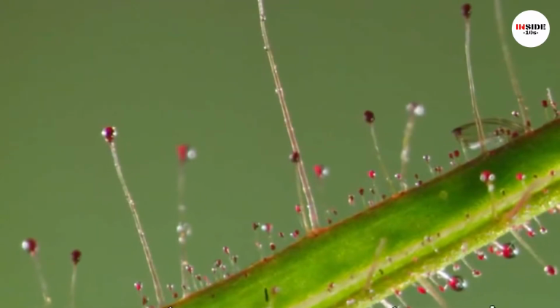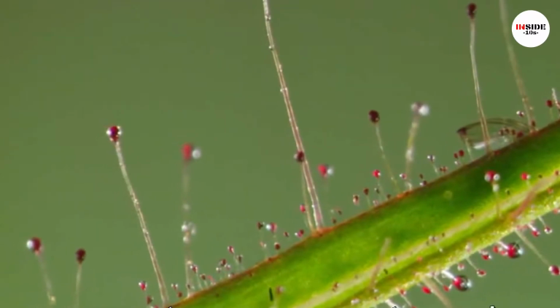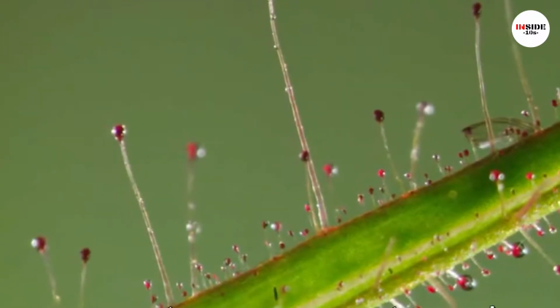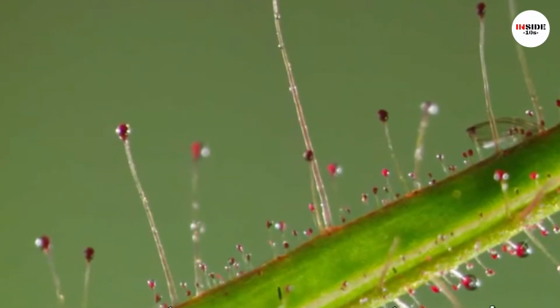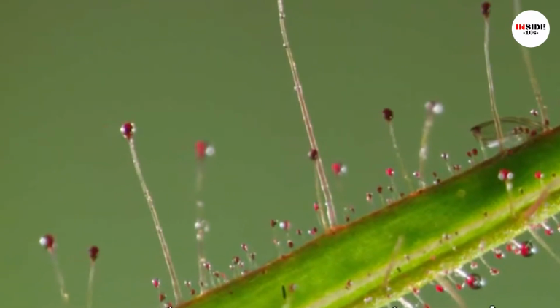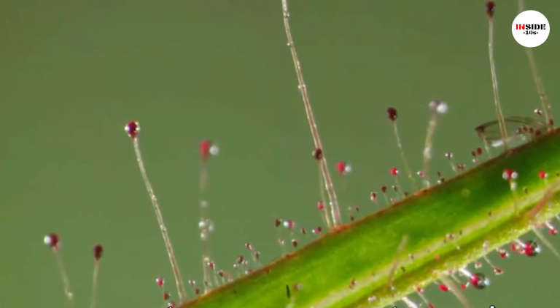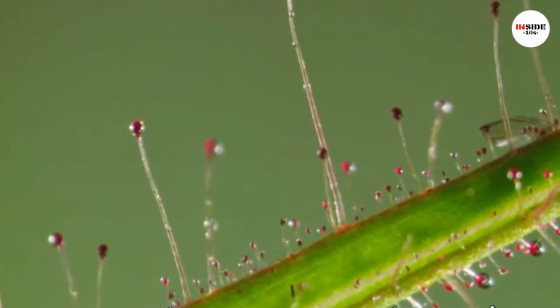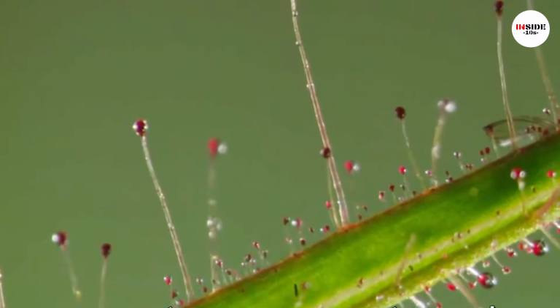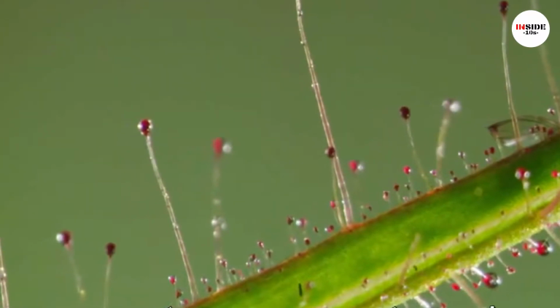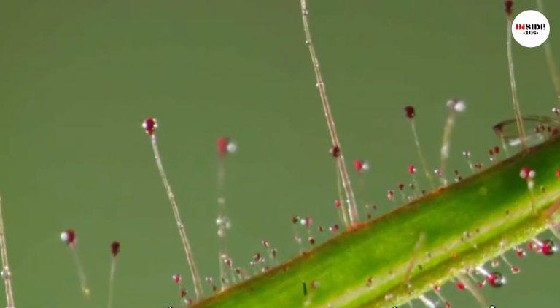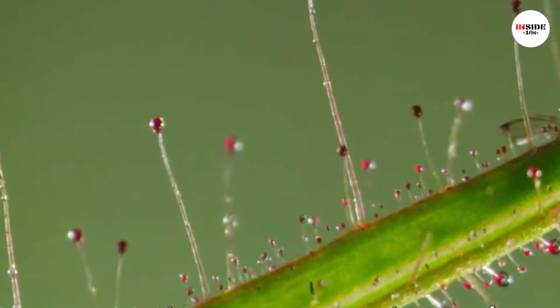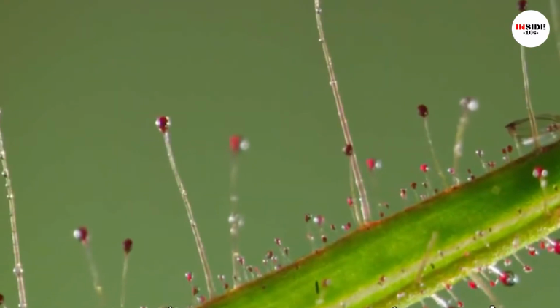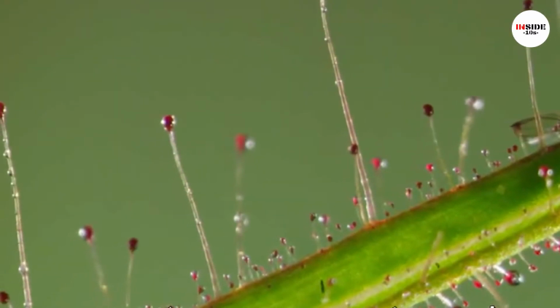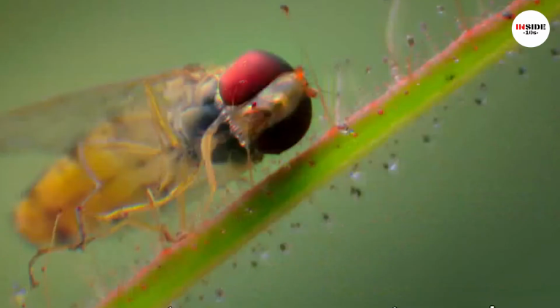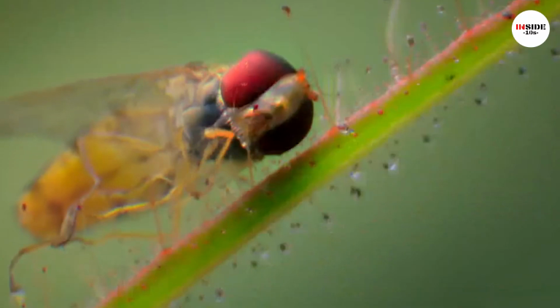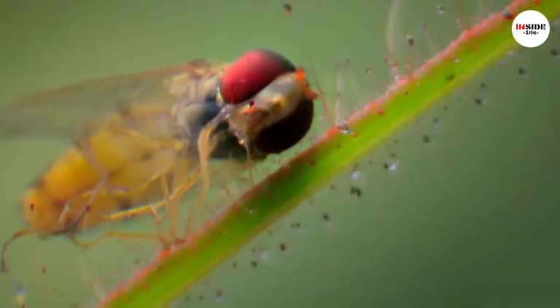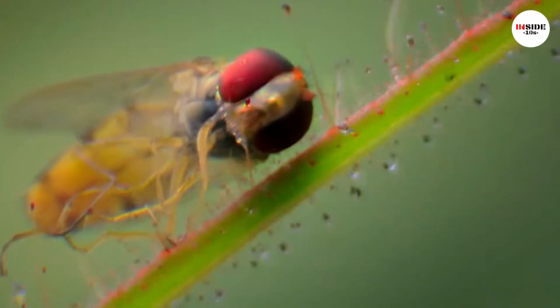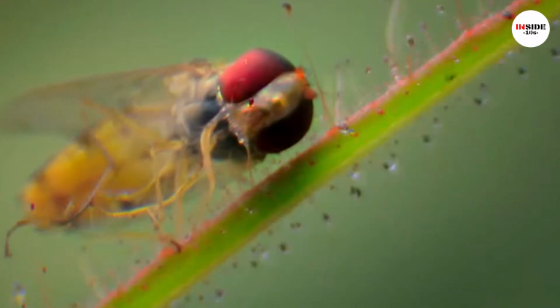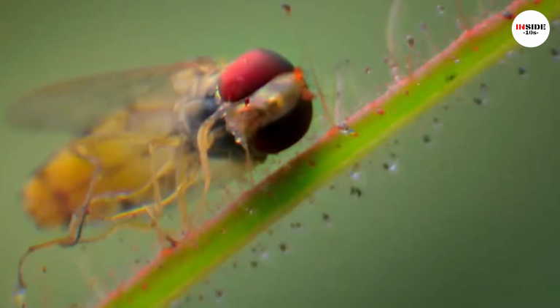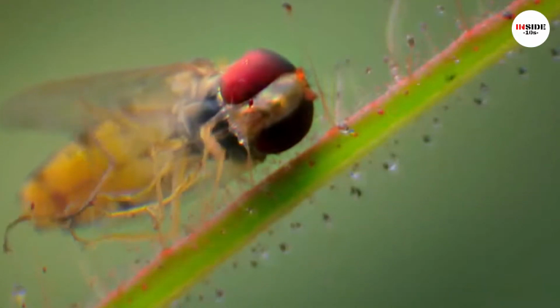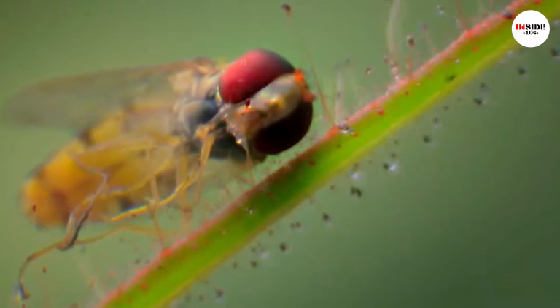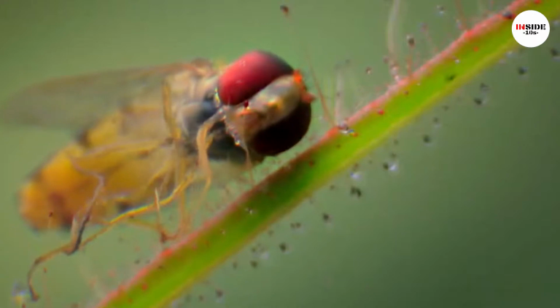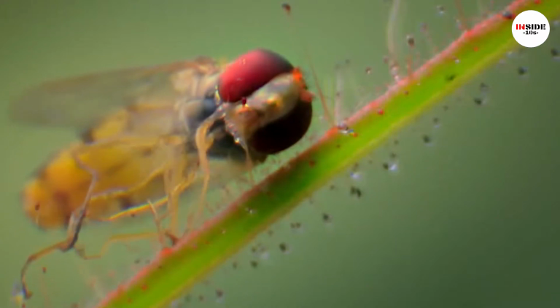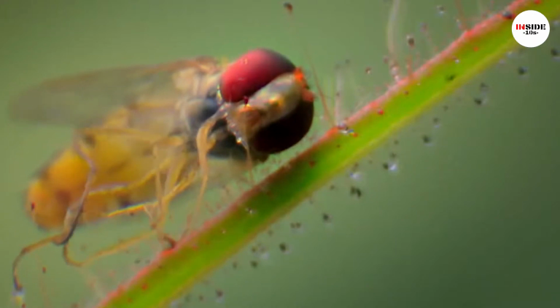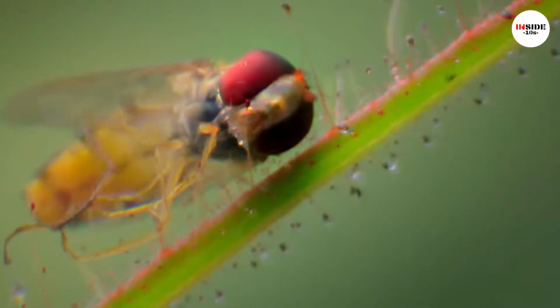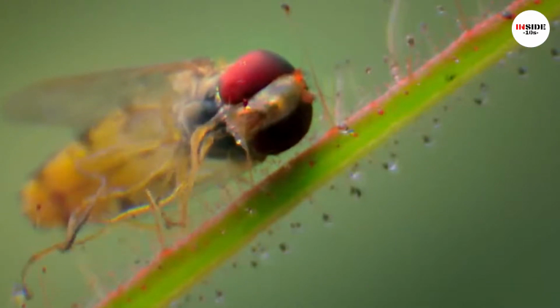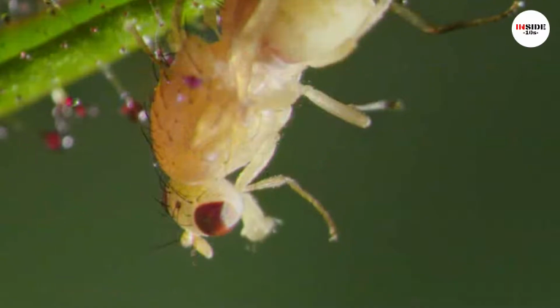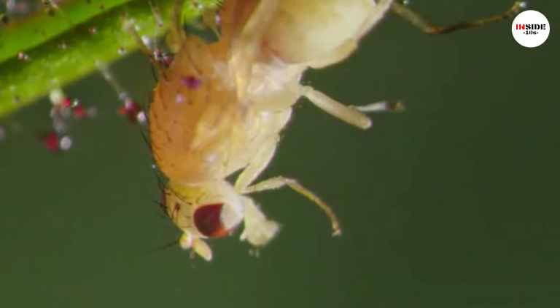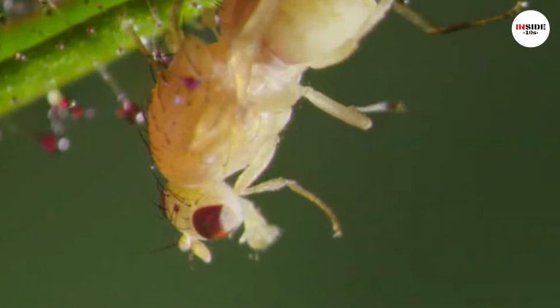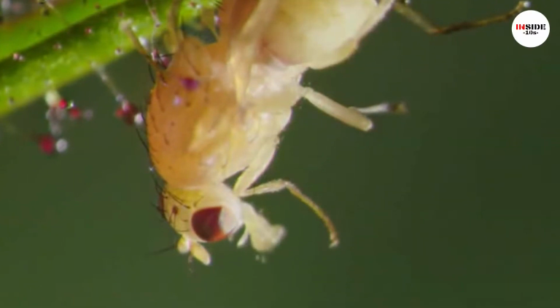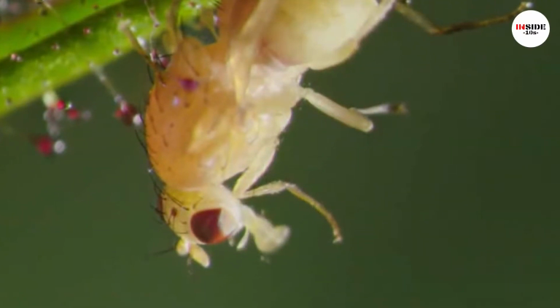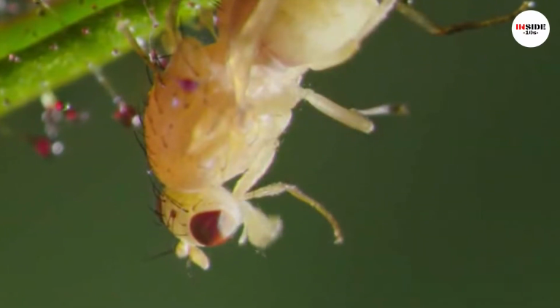There is a bug called Pemeridia which stabs the captured insects, and its droppings are rich in nutrients, acting as the best fertilizer for the plant.